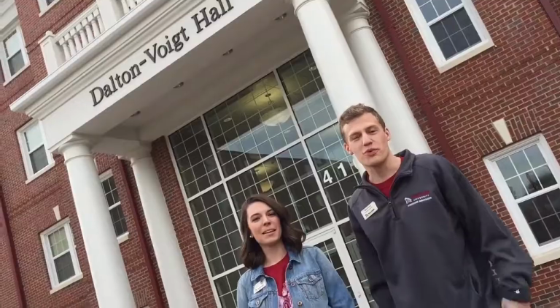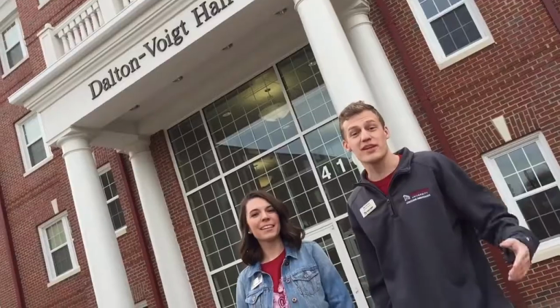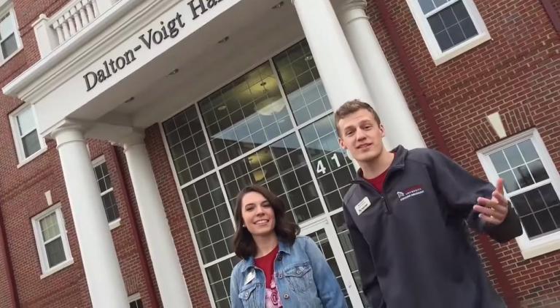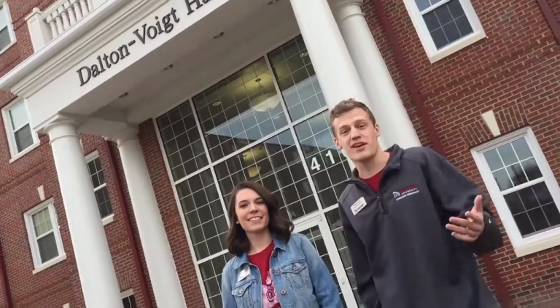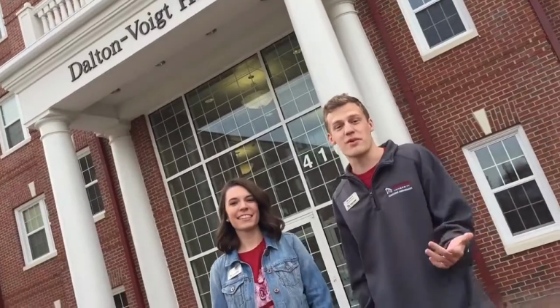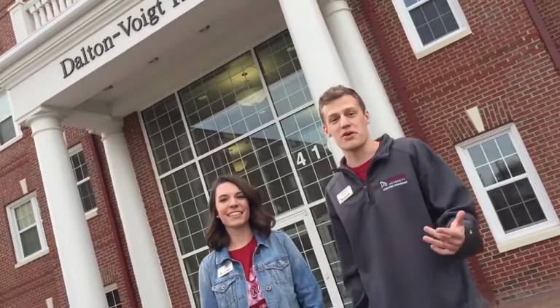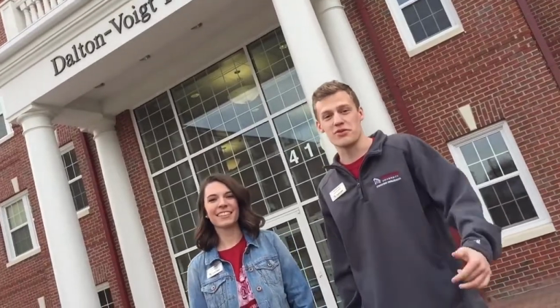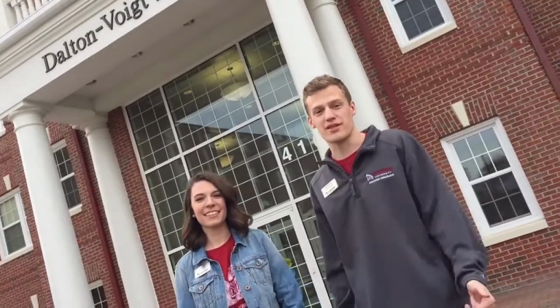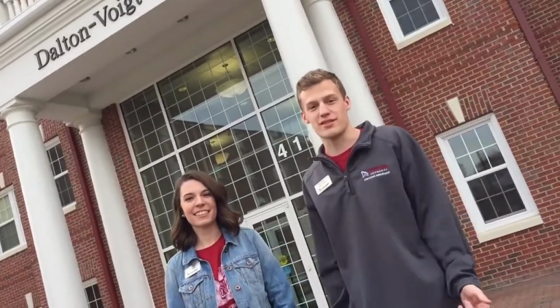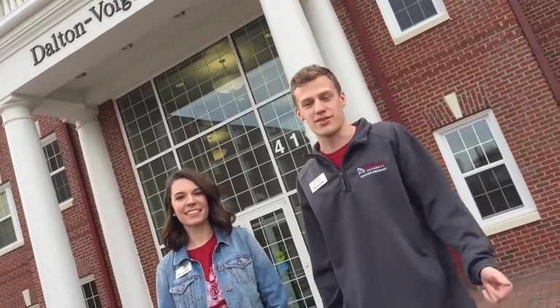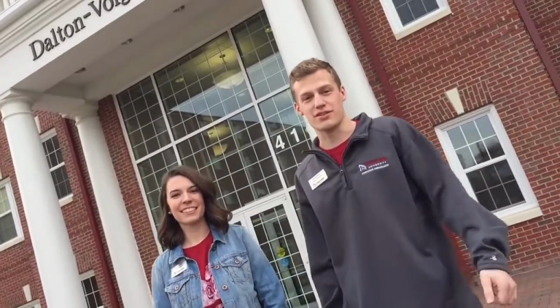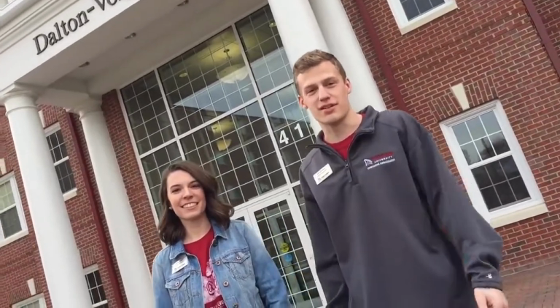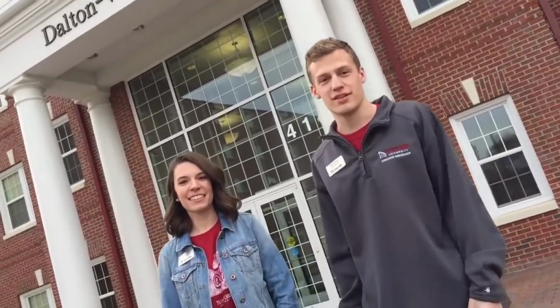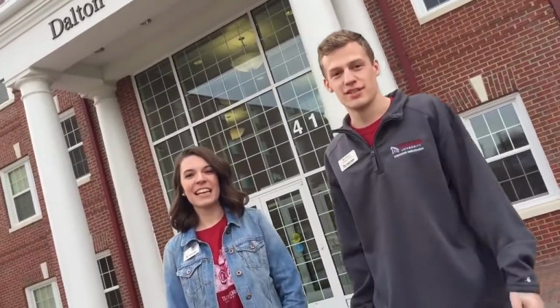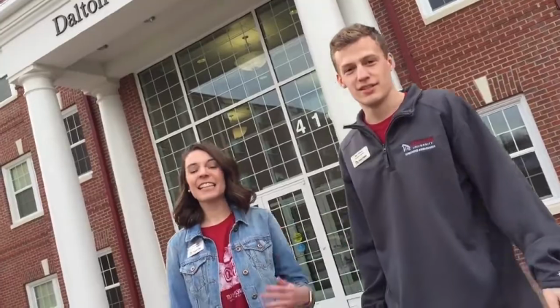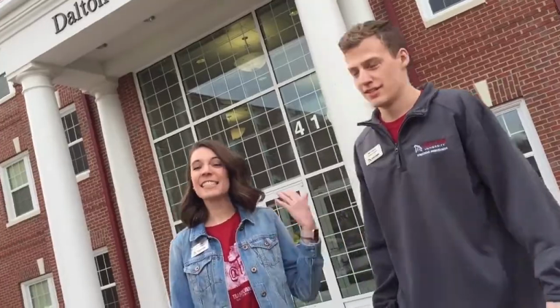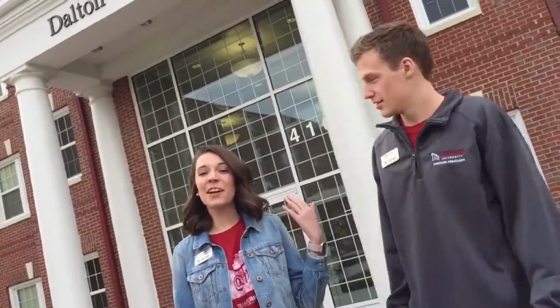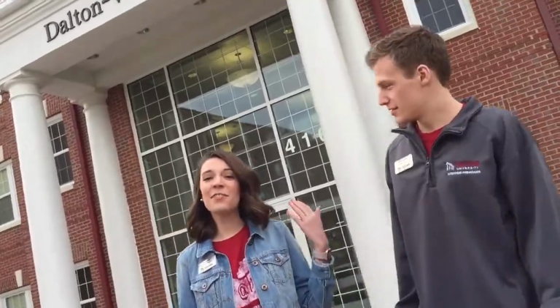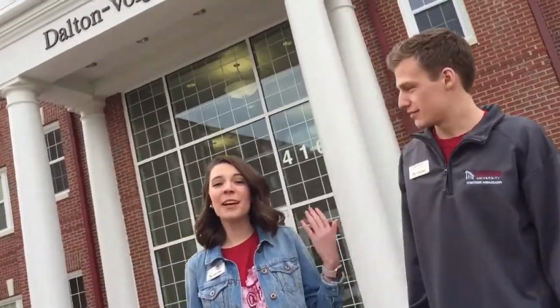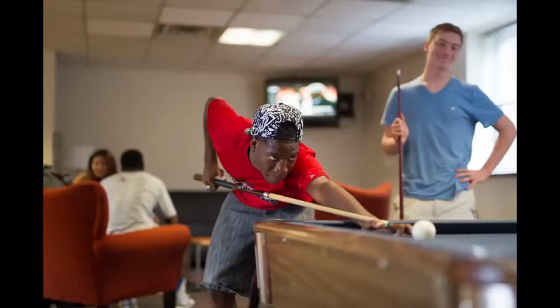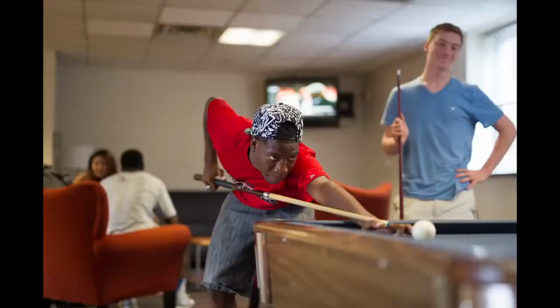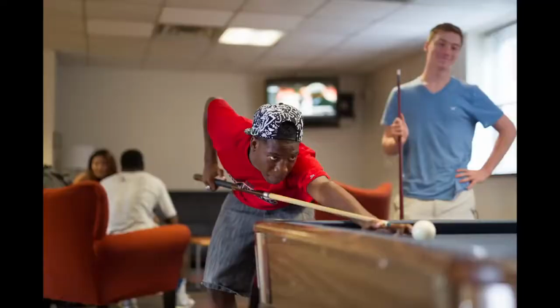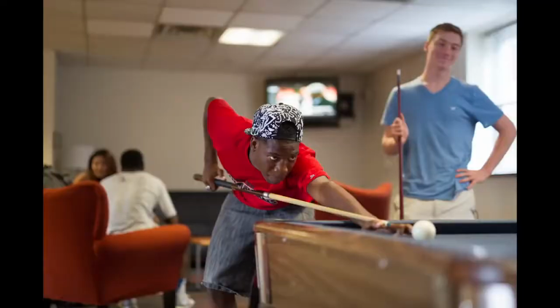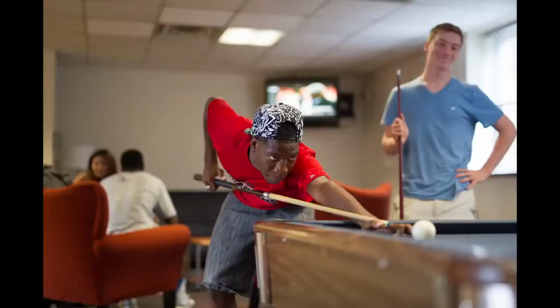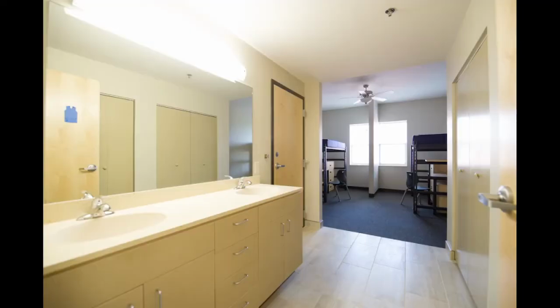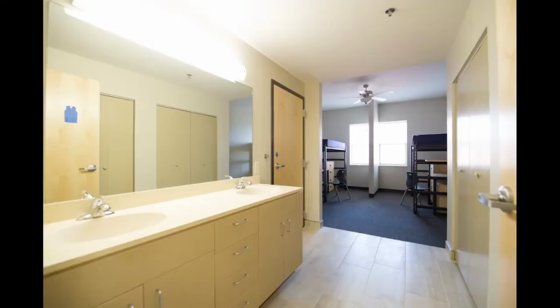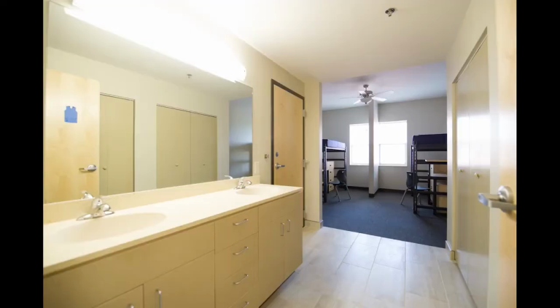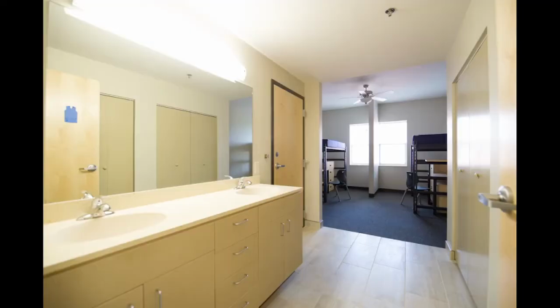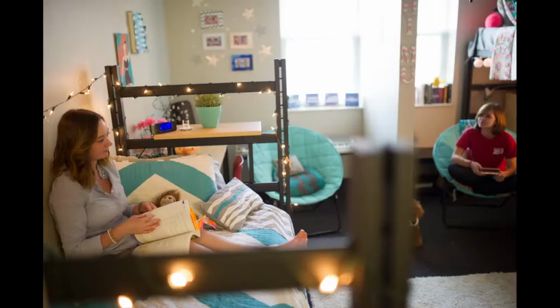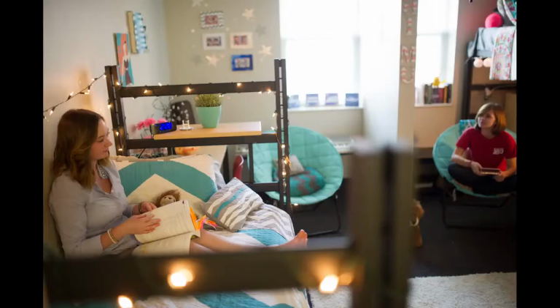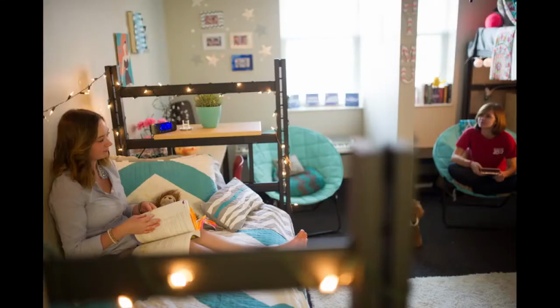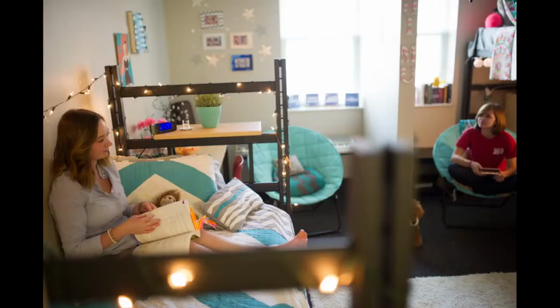We're really excited about our new residence halls here. This is Dalton Boyd, it was the first to open in the fall of 2015.